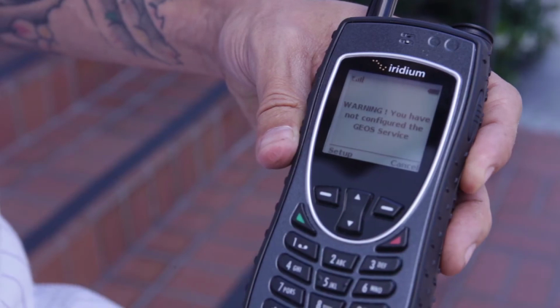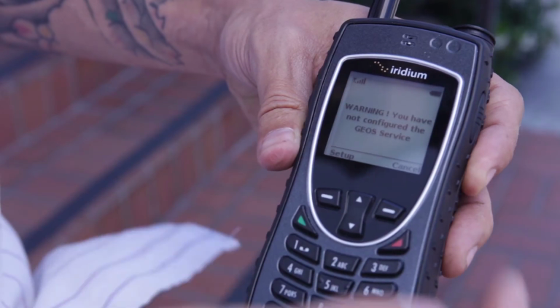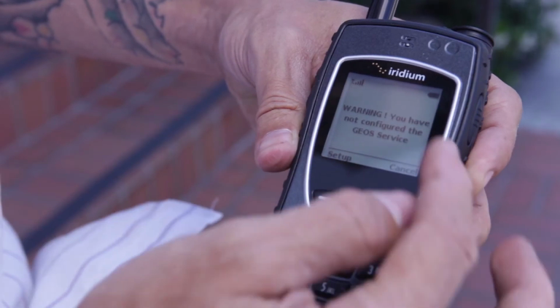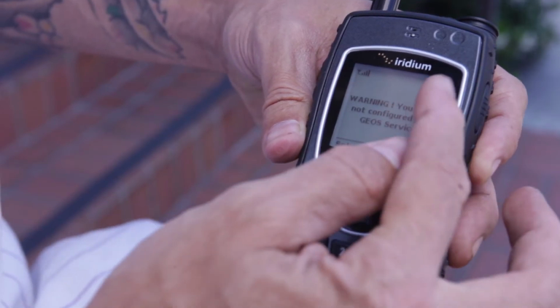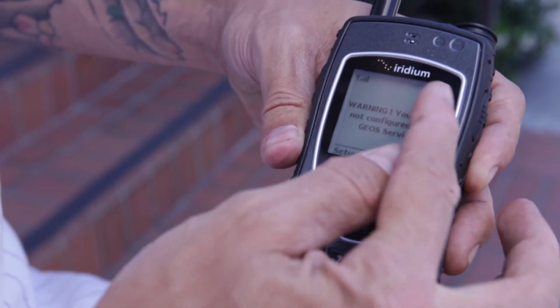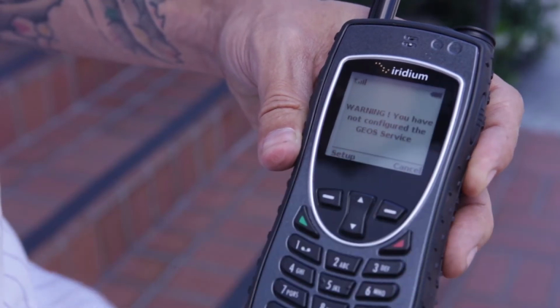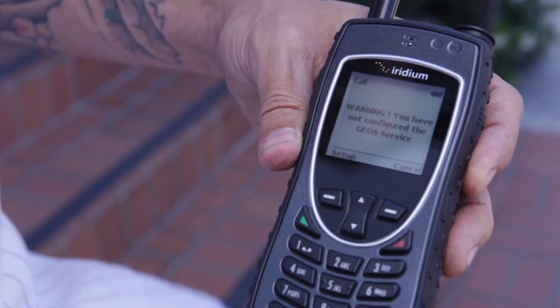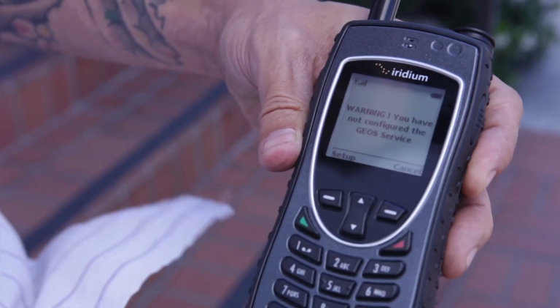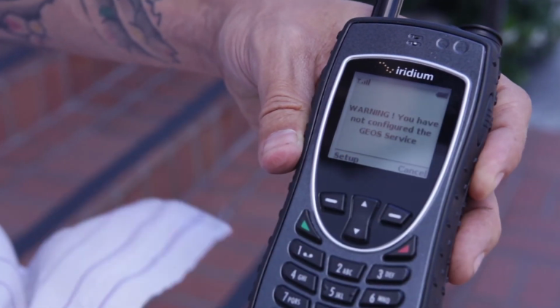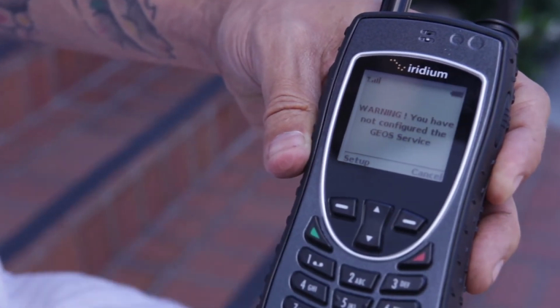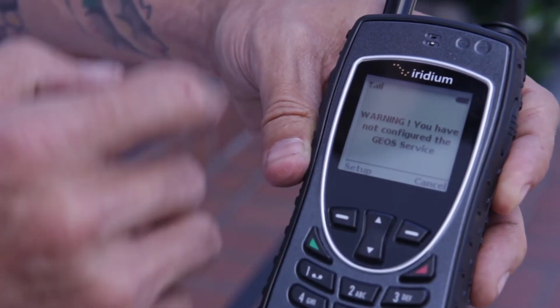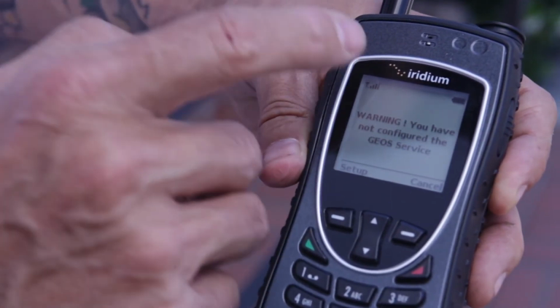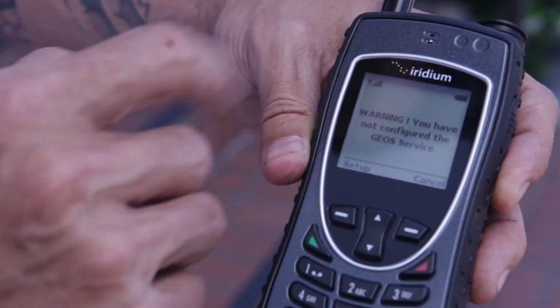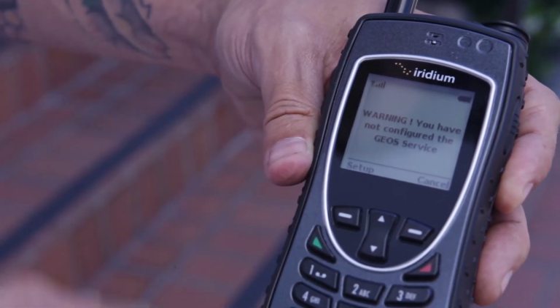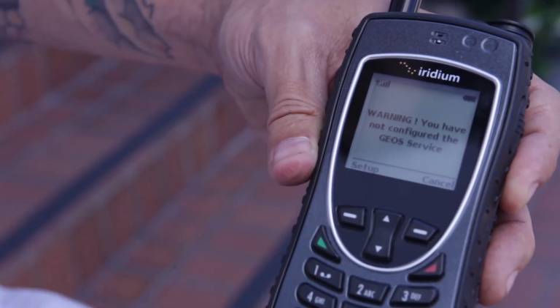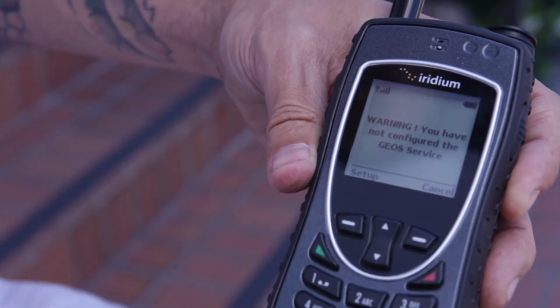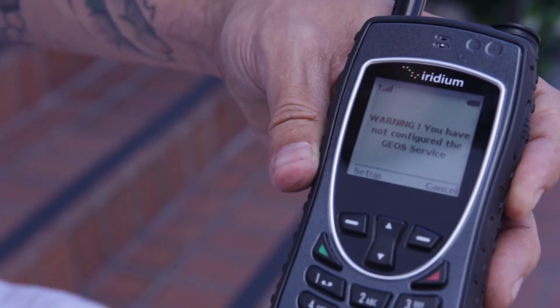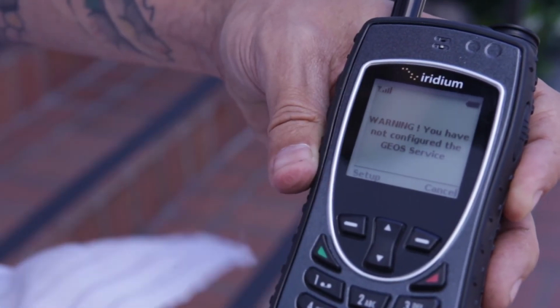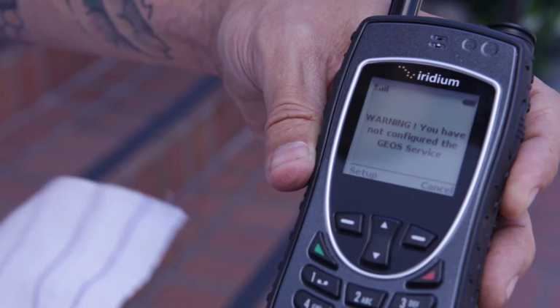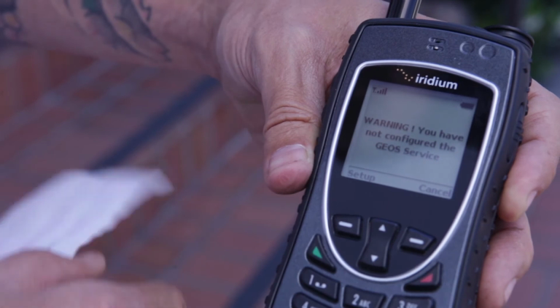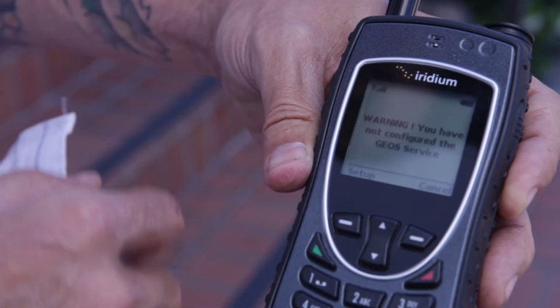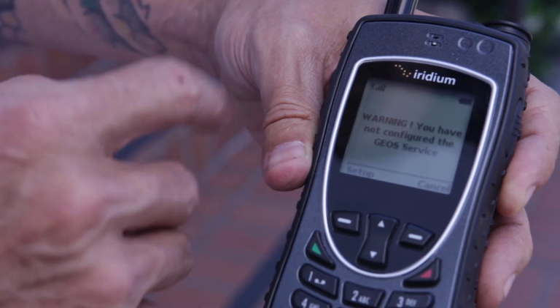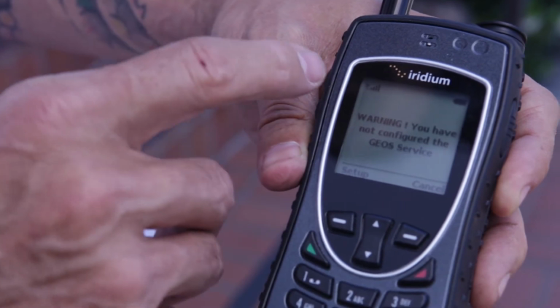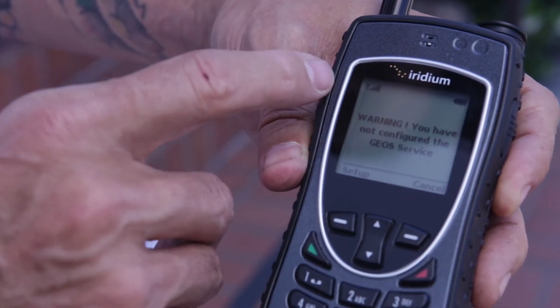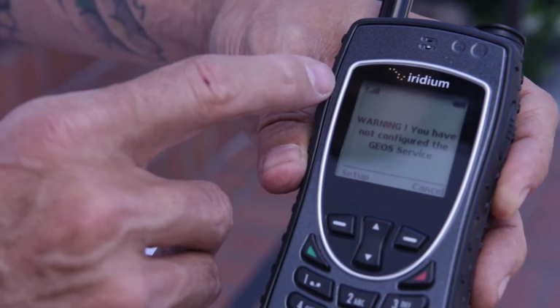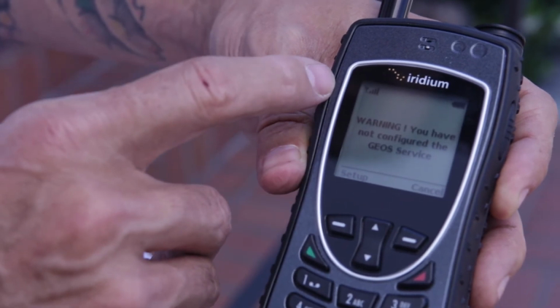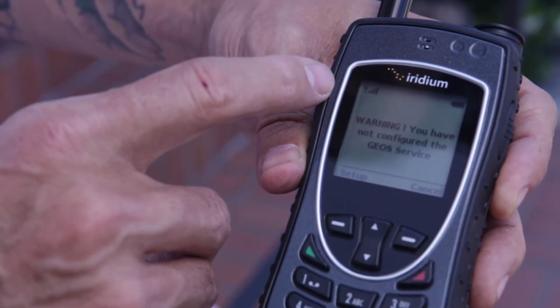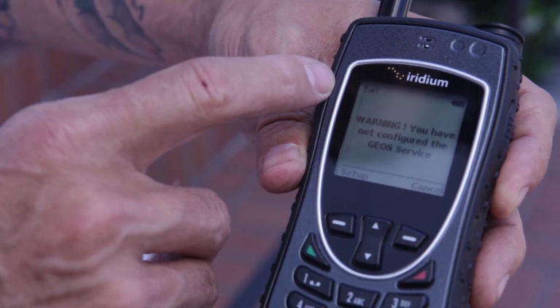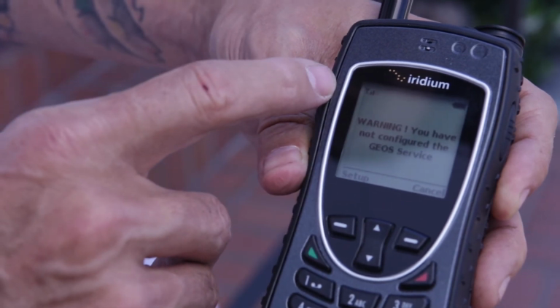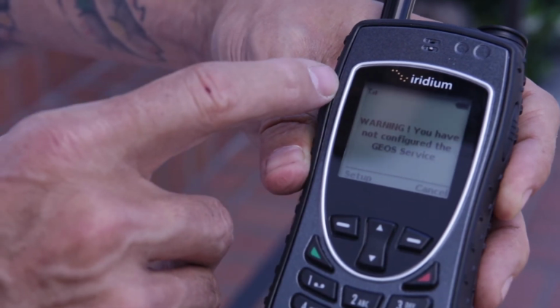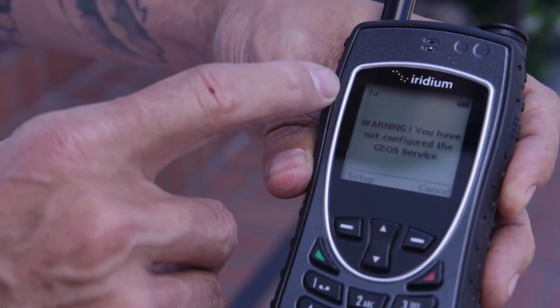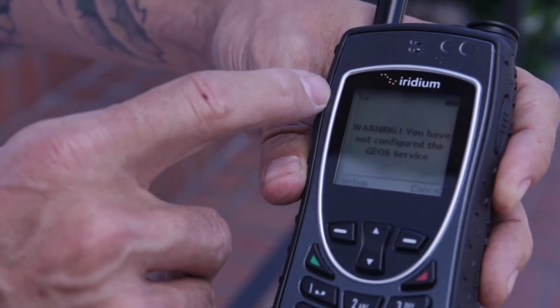Located on the screen, you'll find the signal strength on the left hand side and the battery indicator on the right hand side.